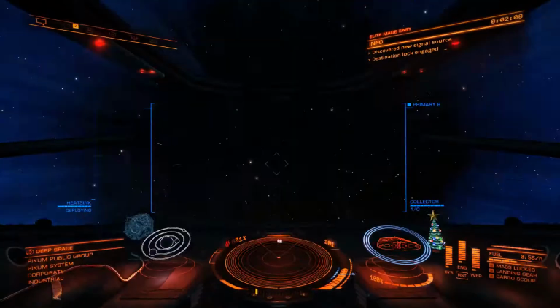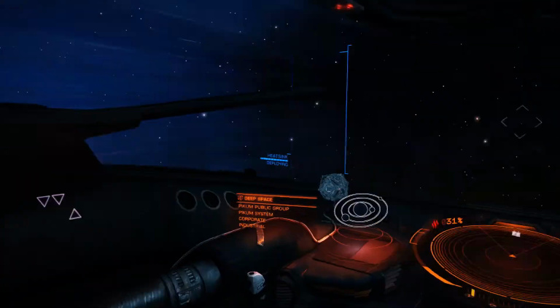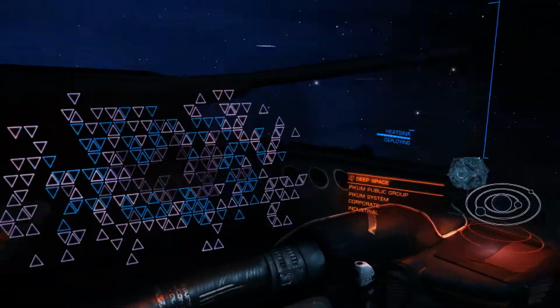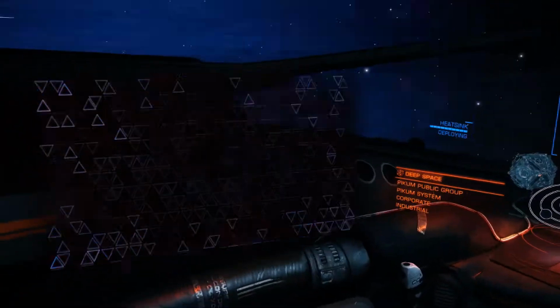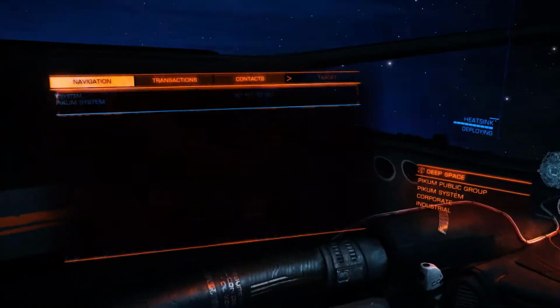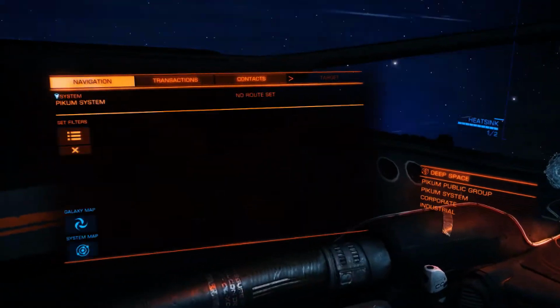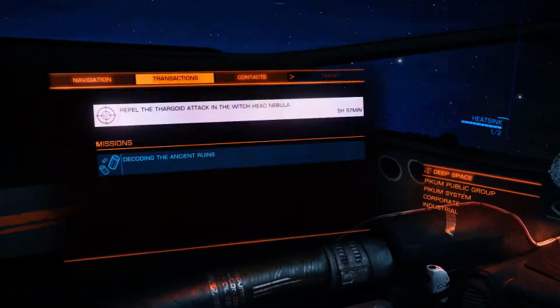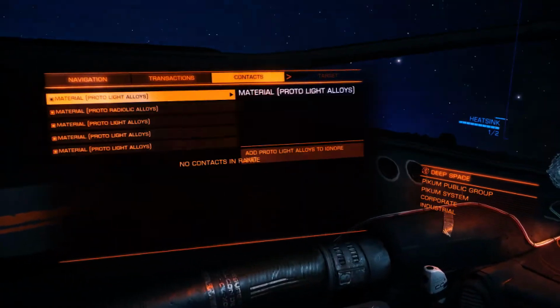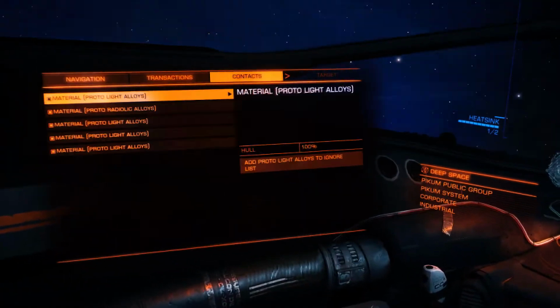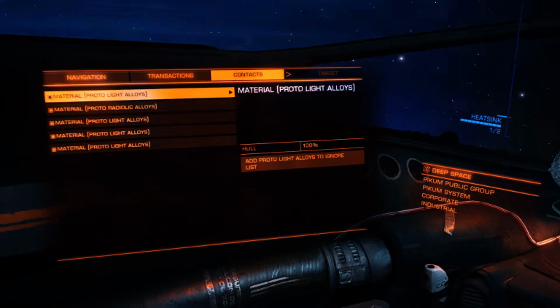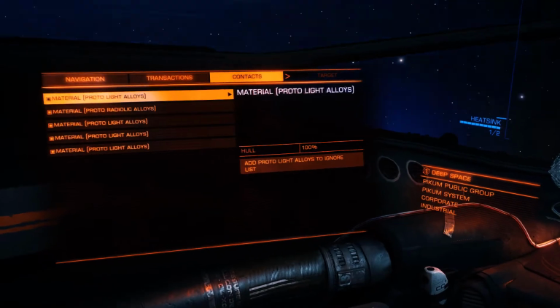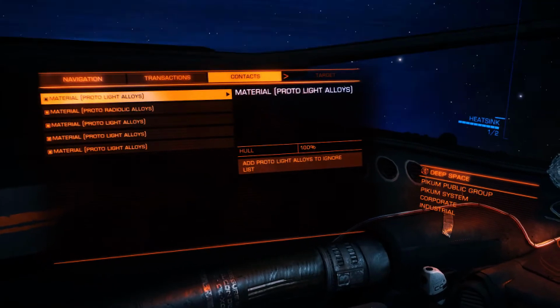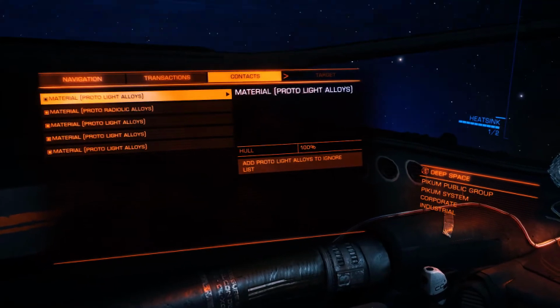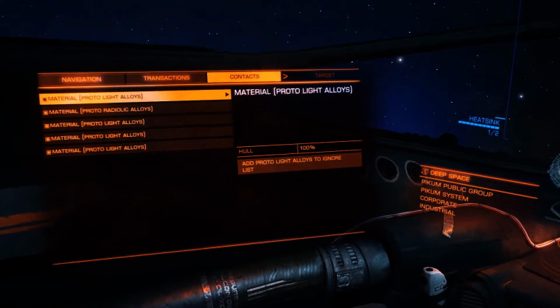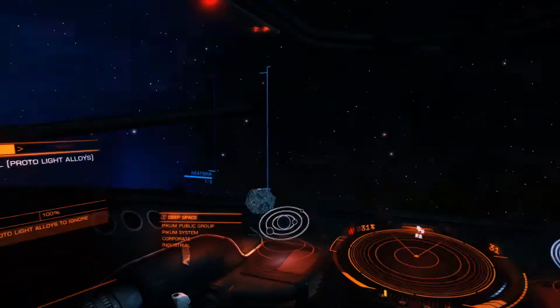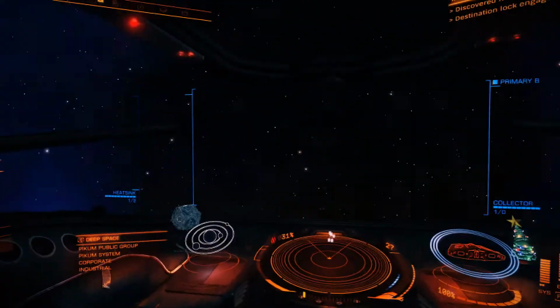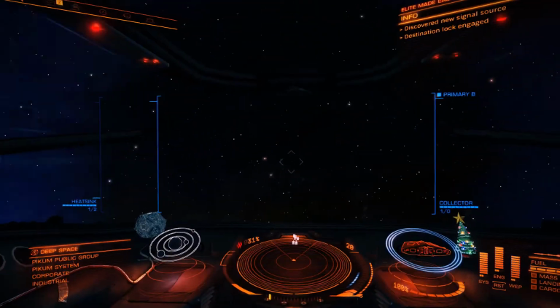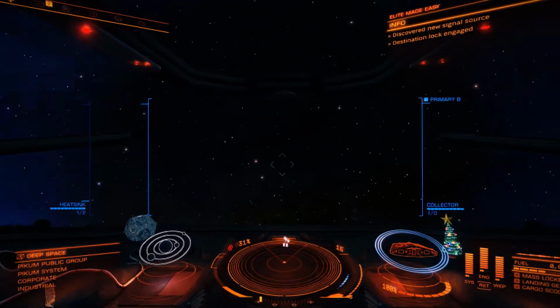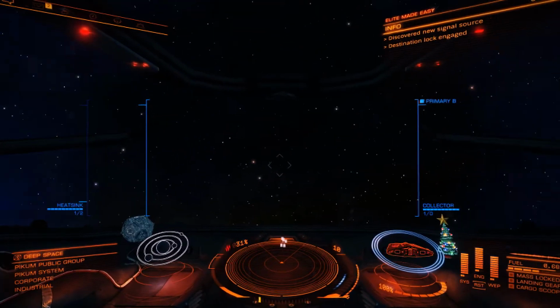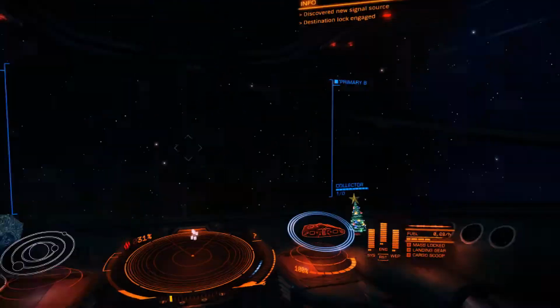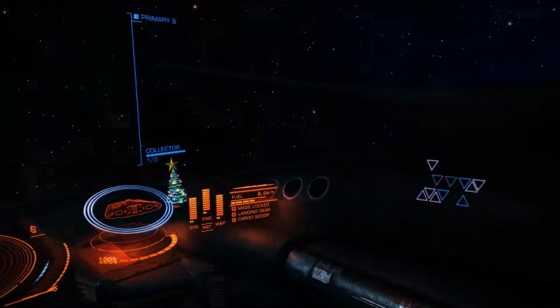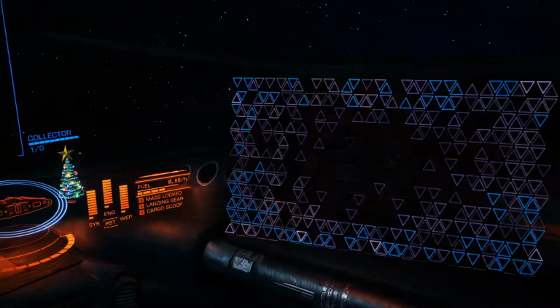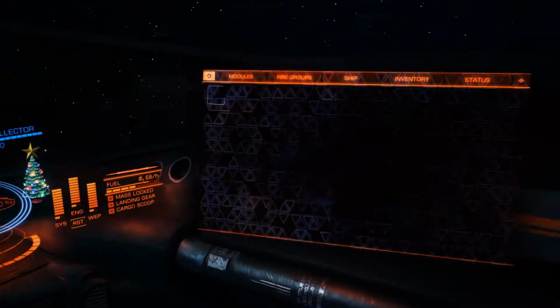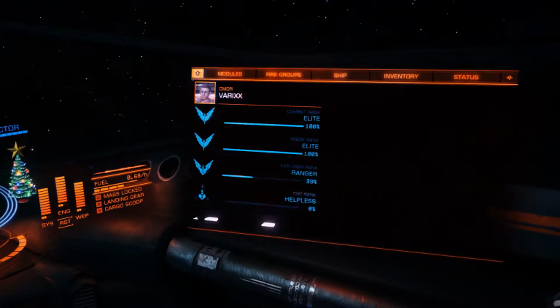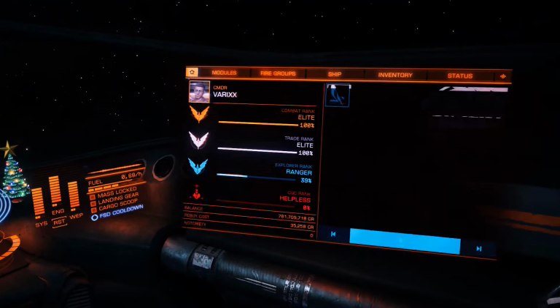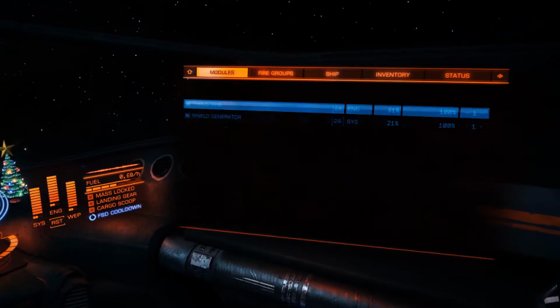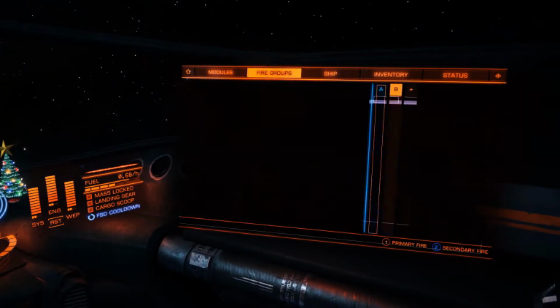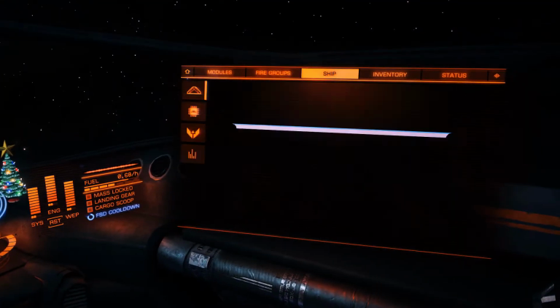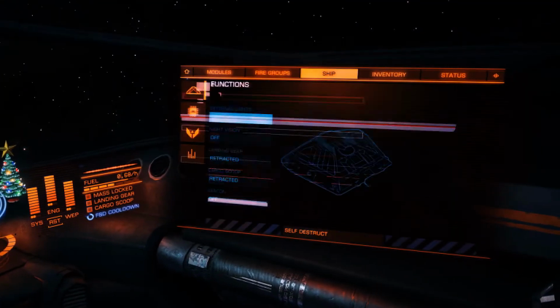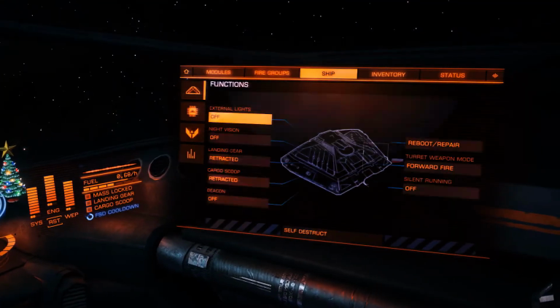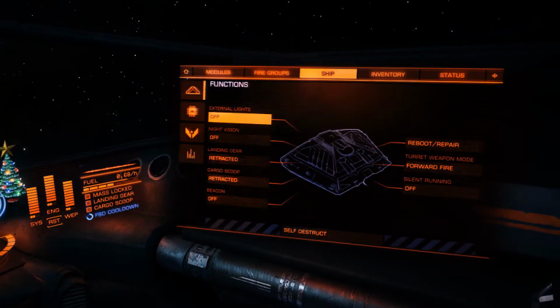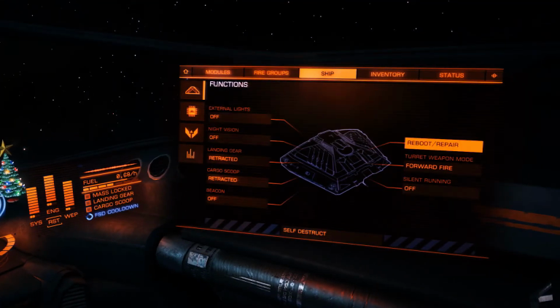These sites are empty other than the materials. Once you drop in, you can deploy collector limpets or scoop the materials on your own.